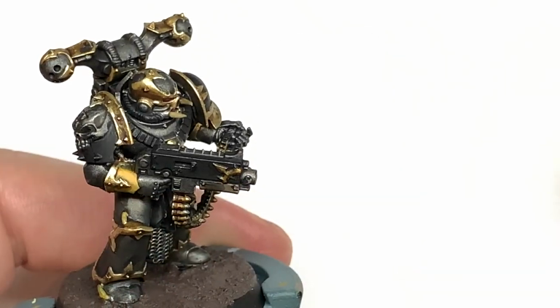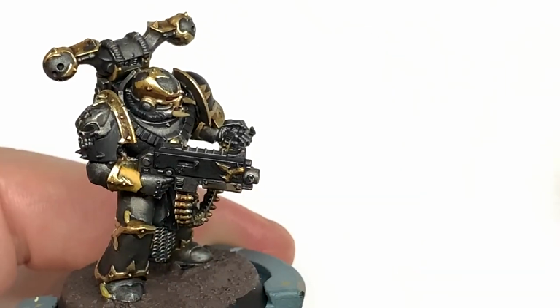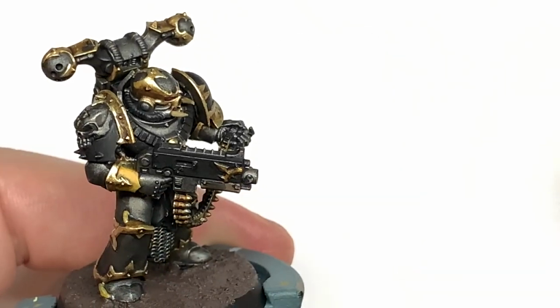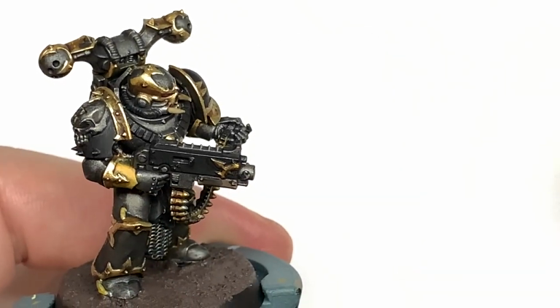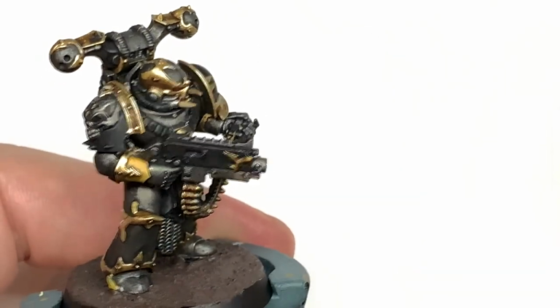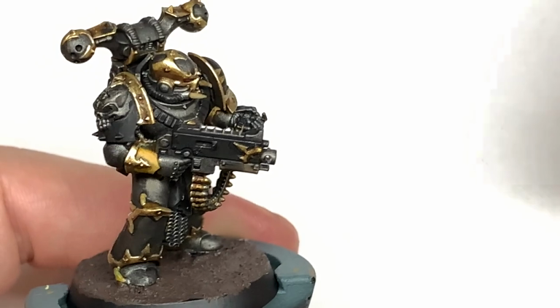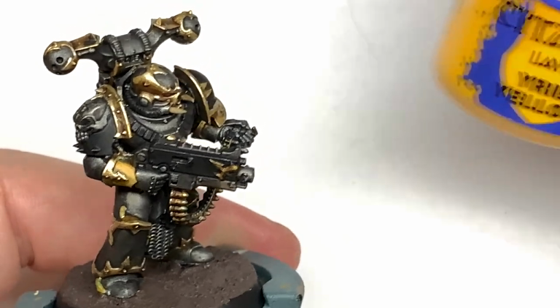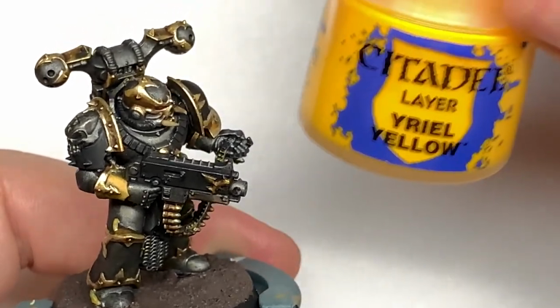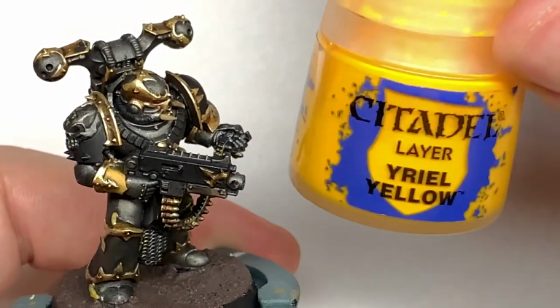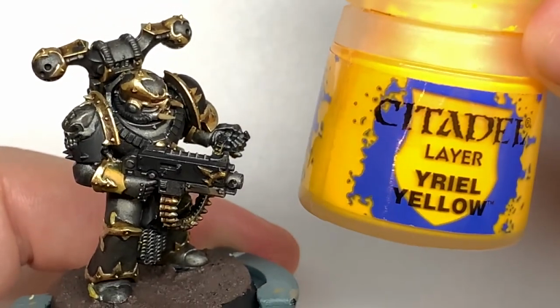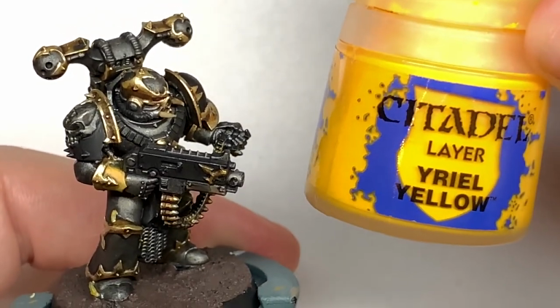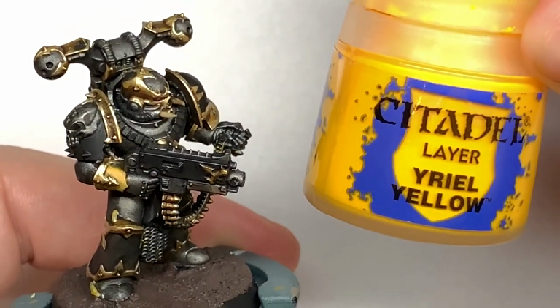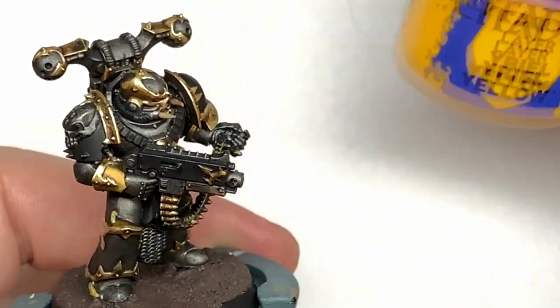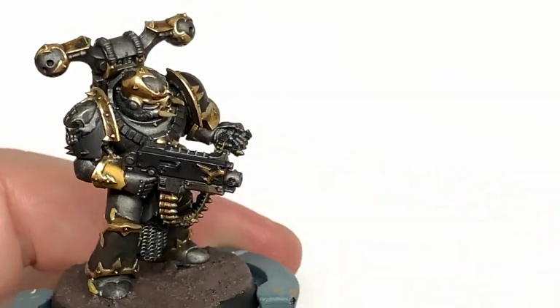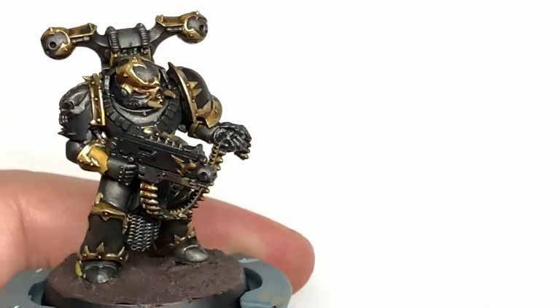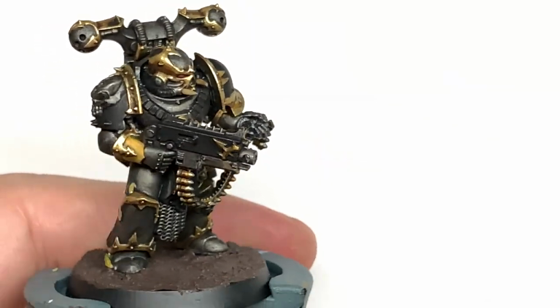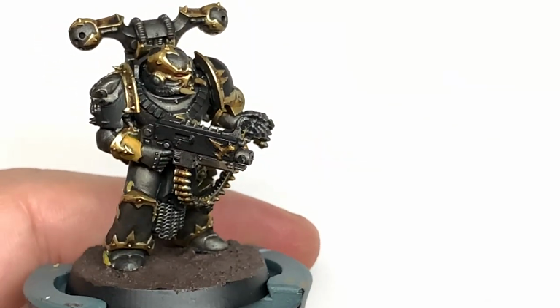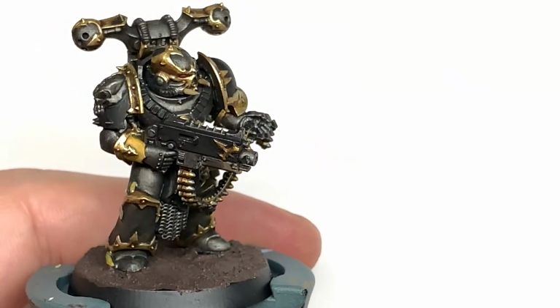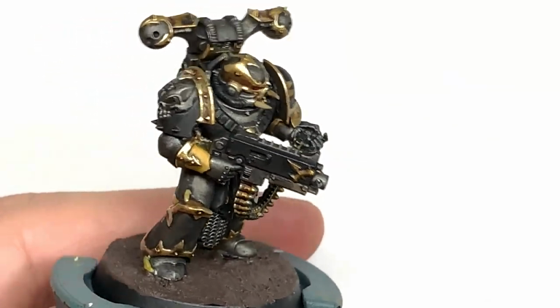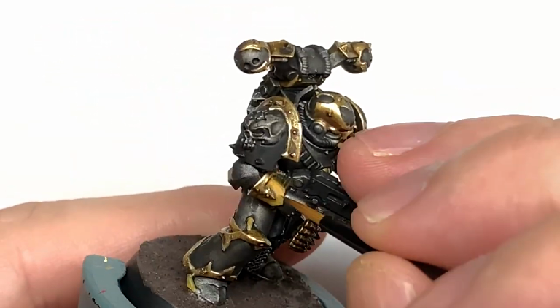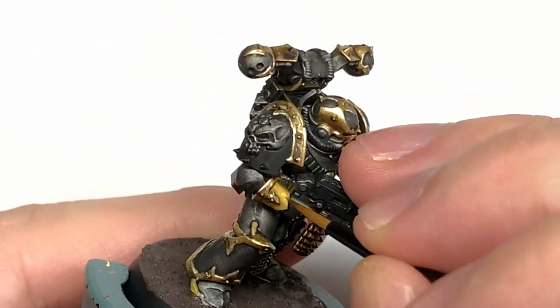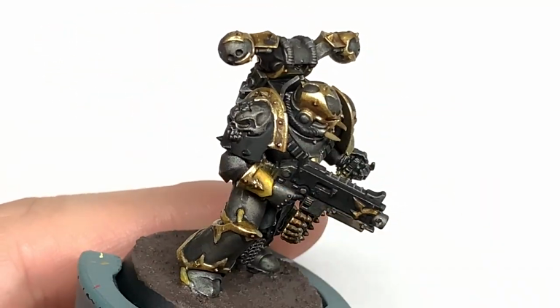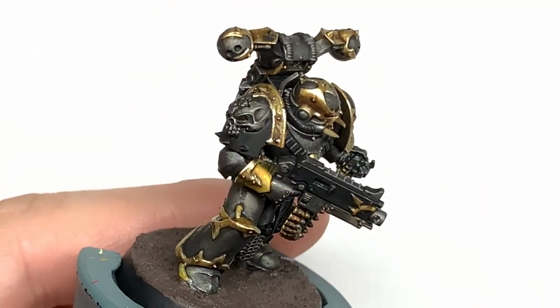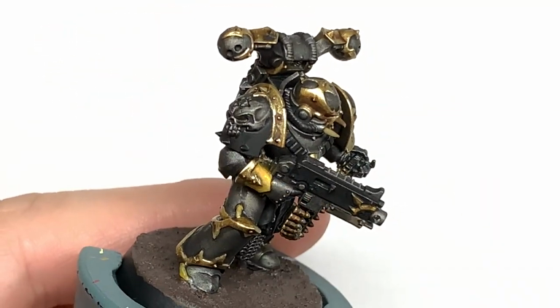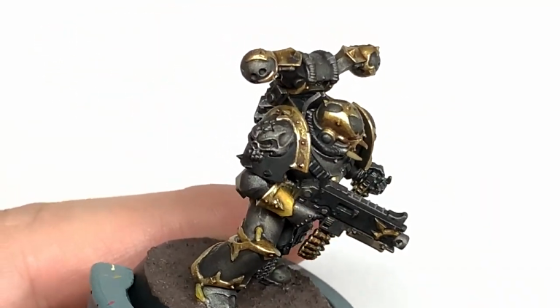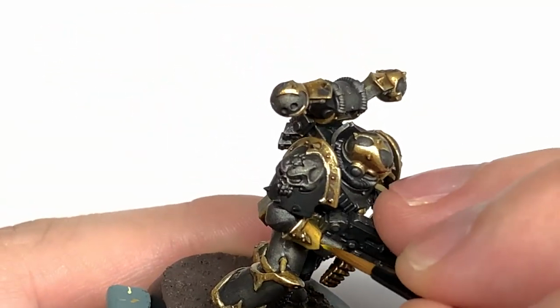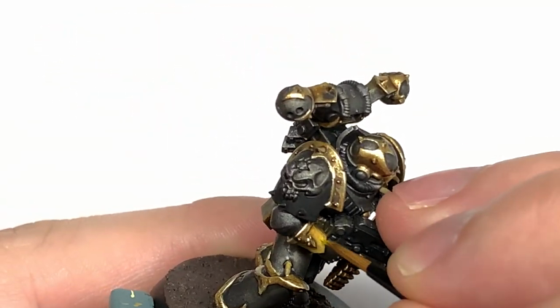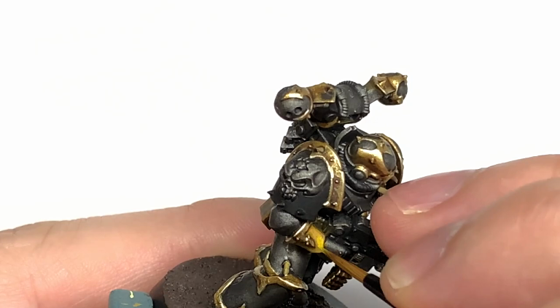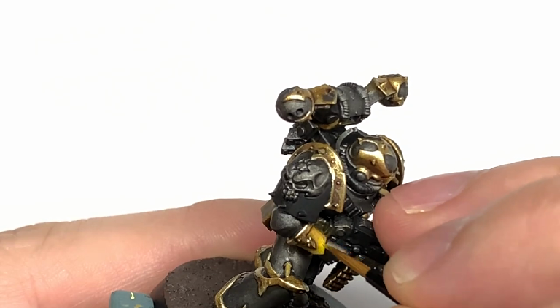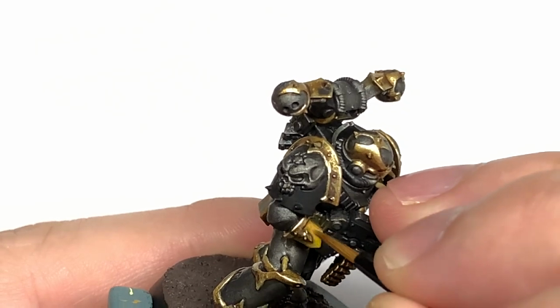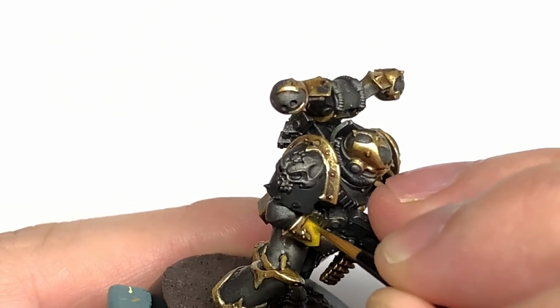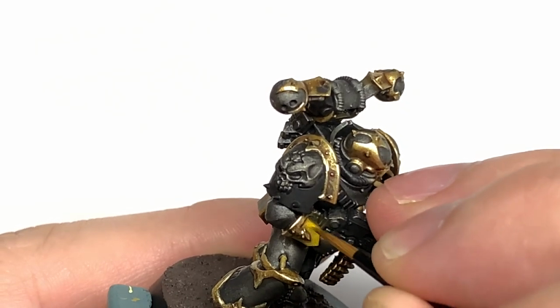Now it's time for some Citadel Yriel Yellow and we're just going to use this to highlight the yellow that we've just put on those armour plates and also on those little tubes.